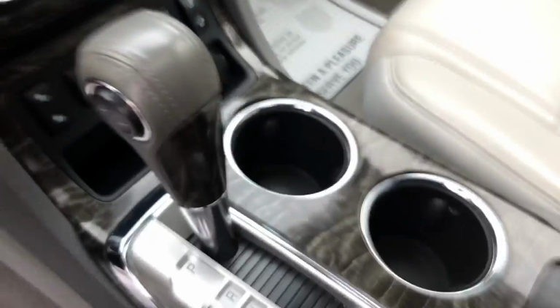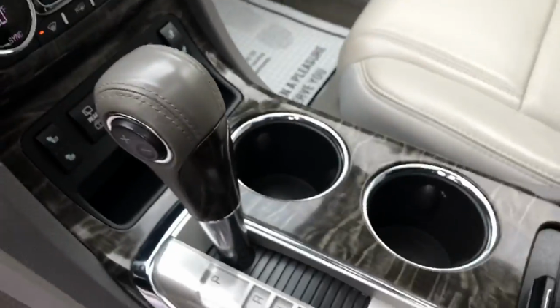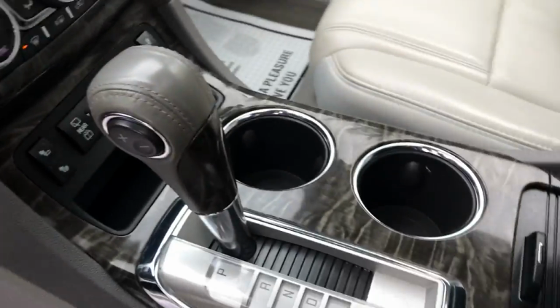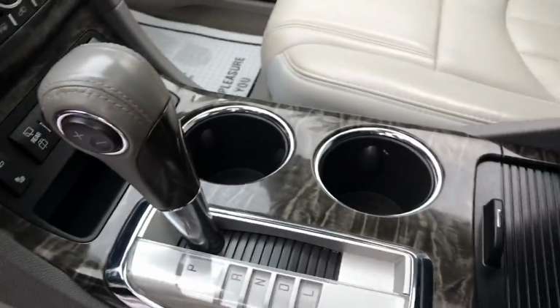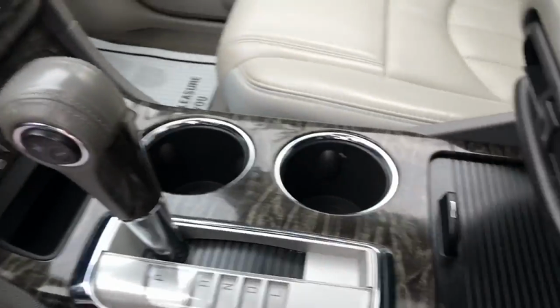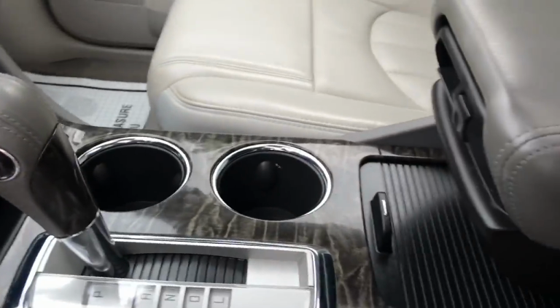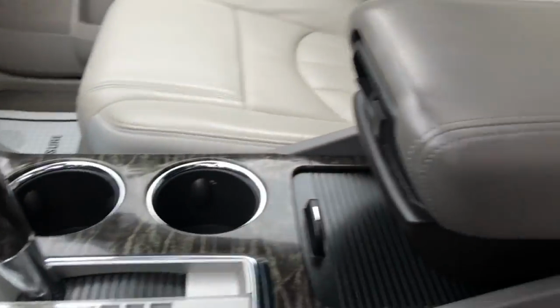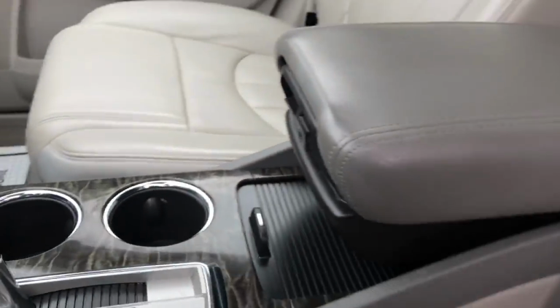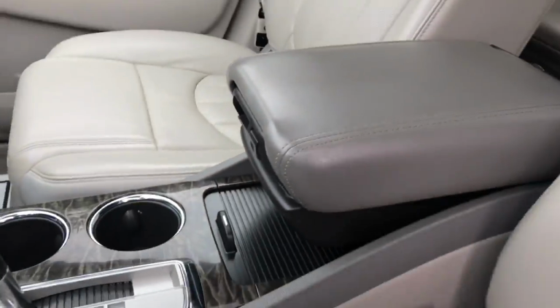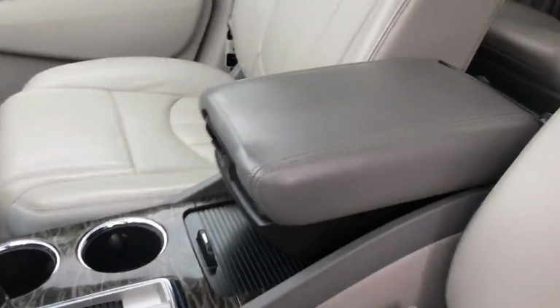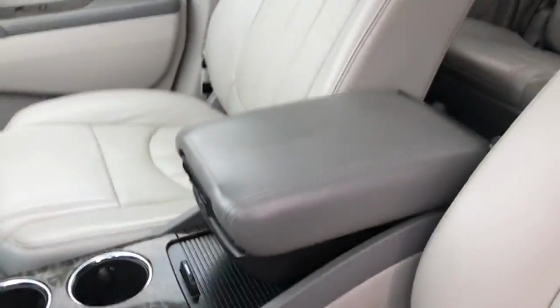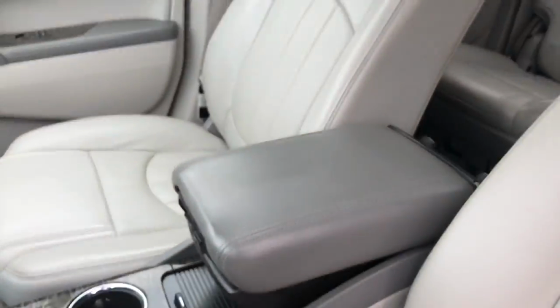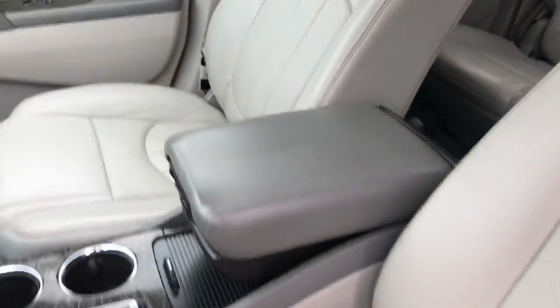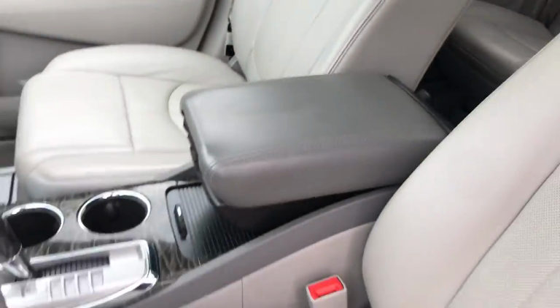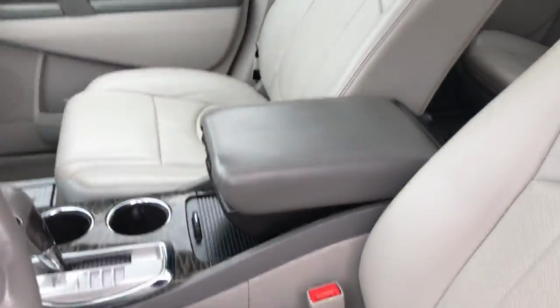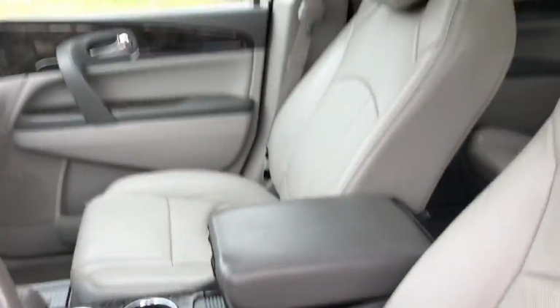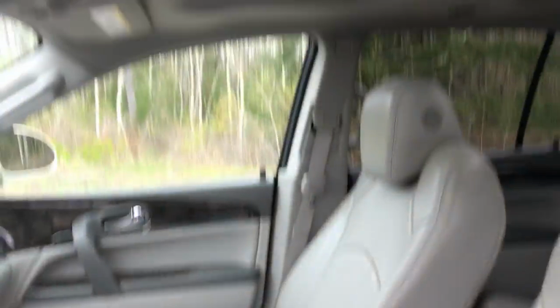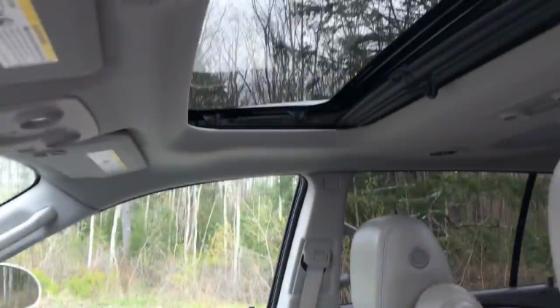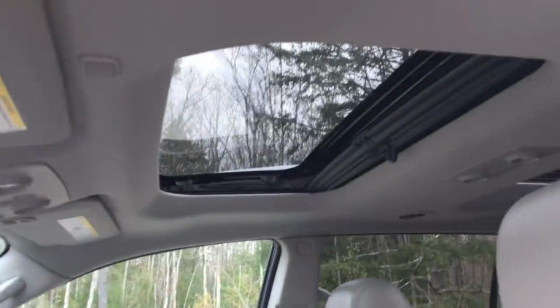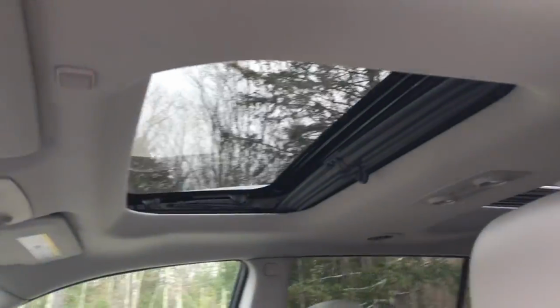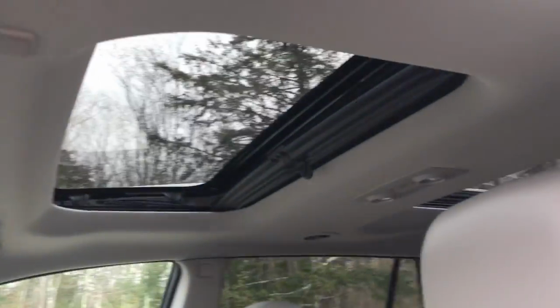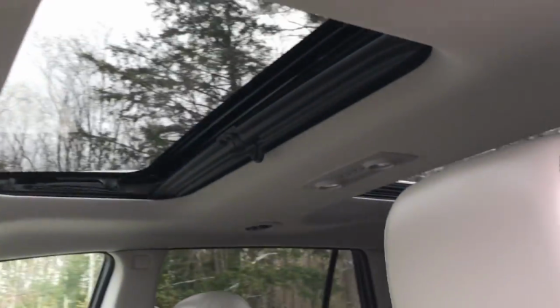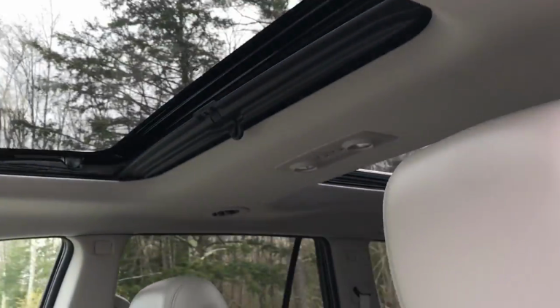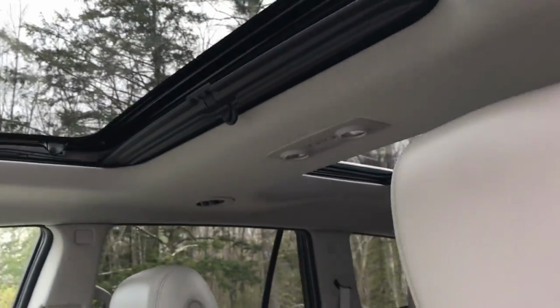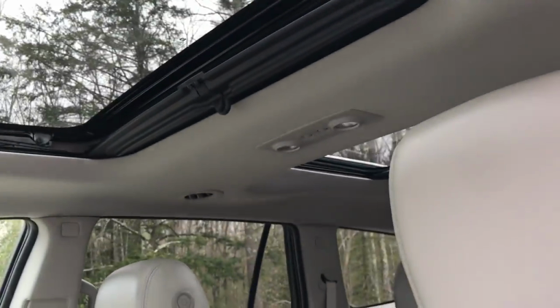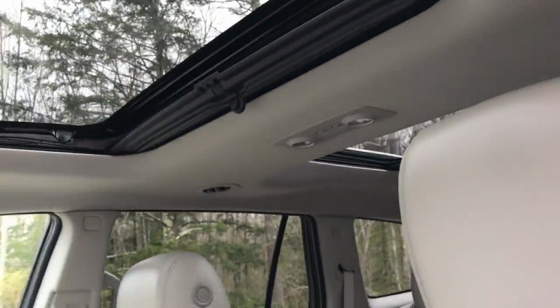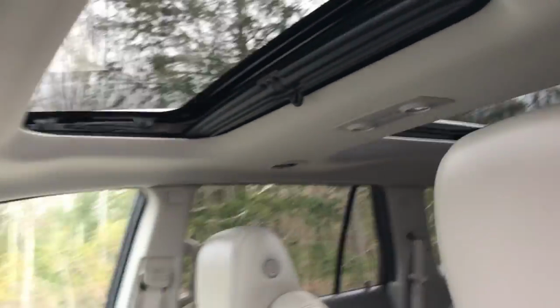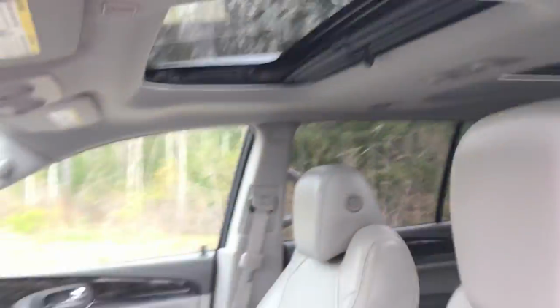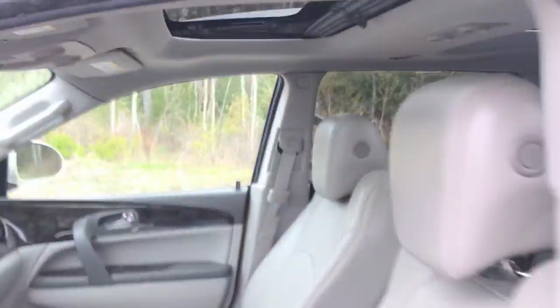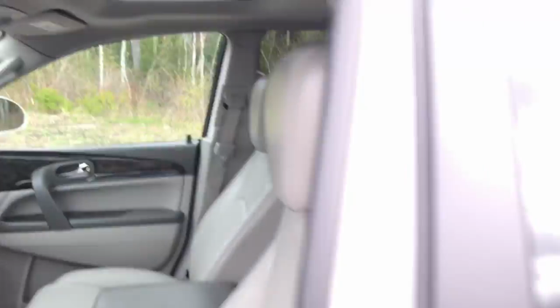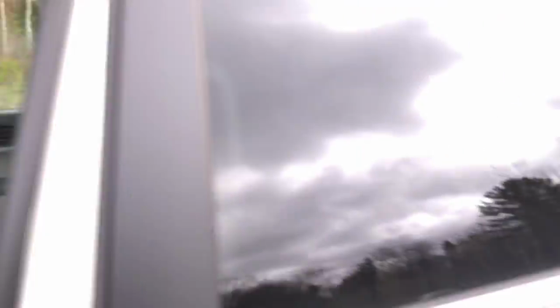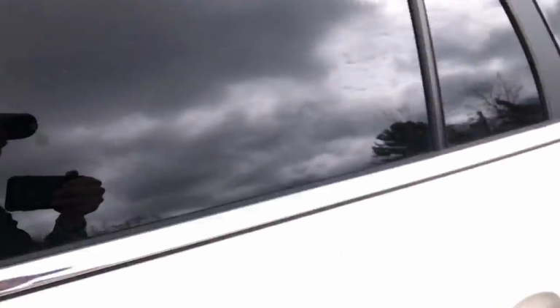You've got your cup holders and center console, and you also have two sunroofs up top.